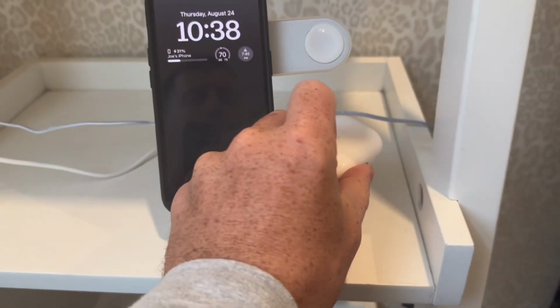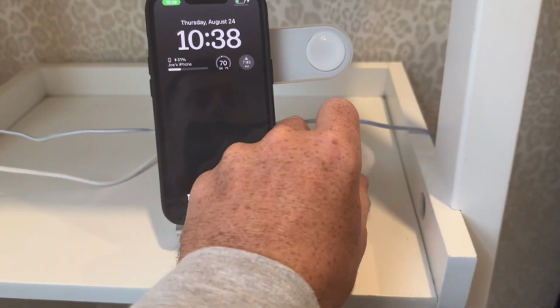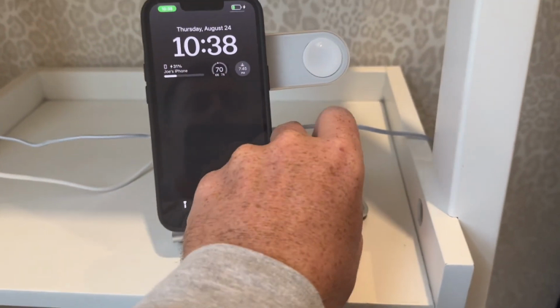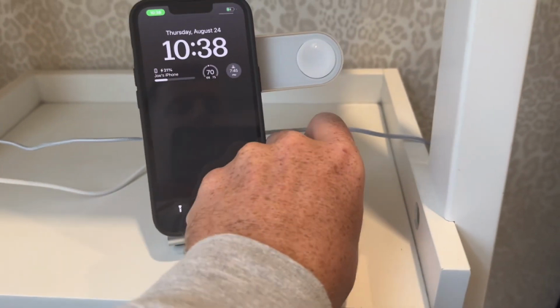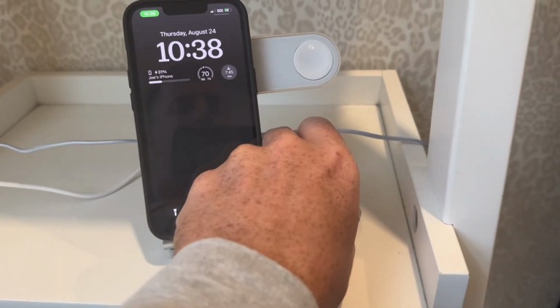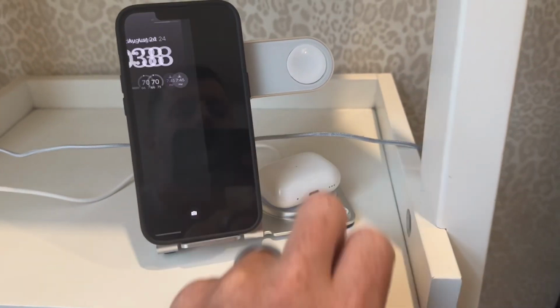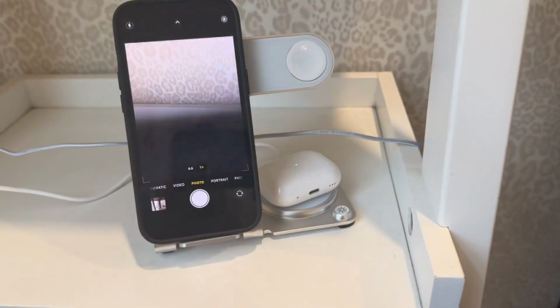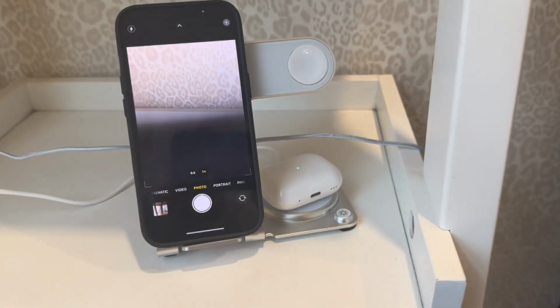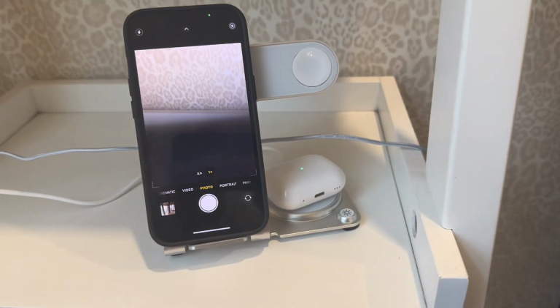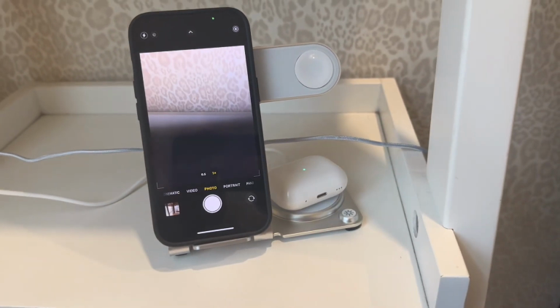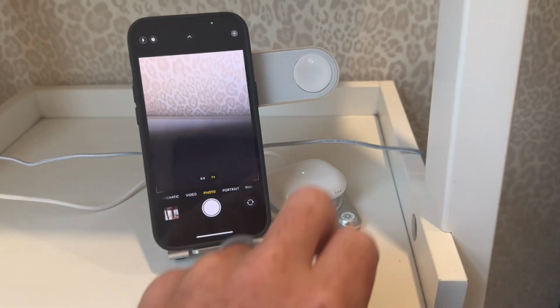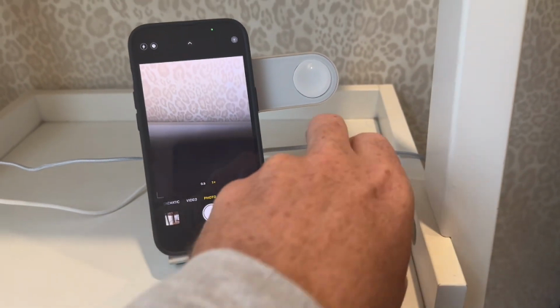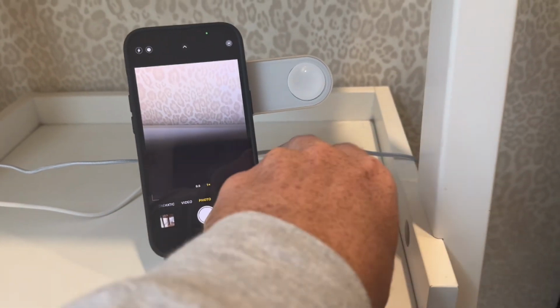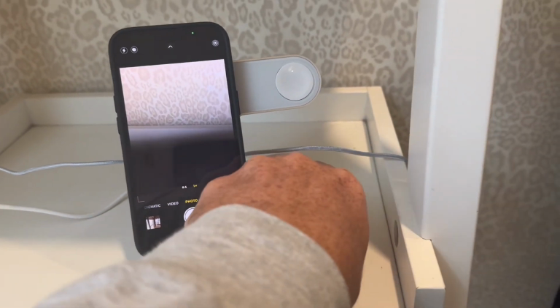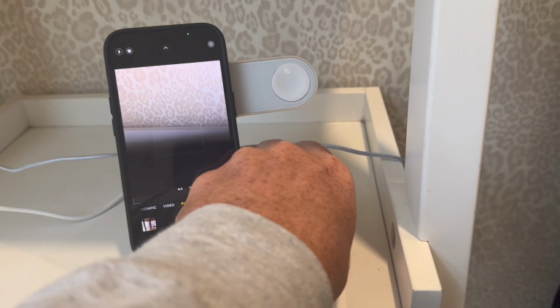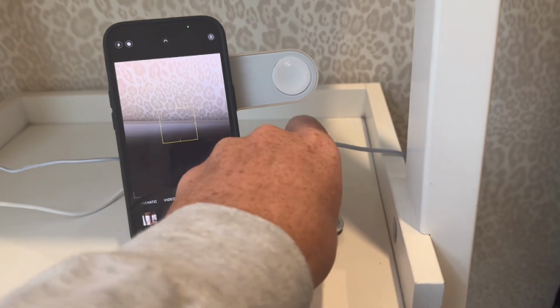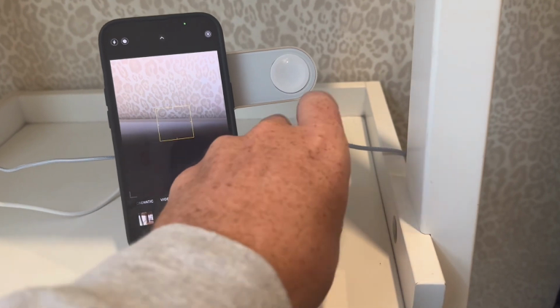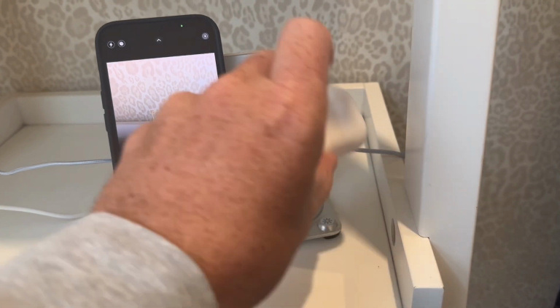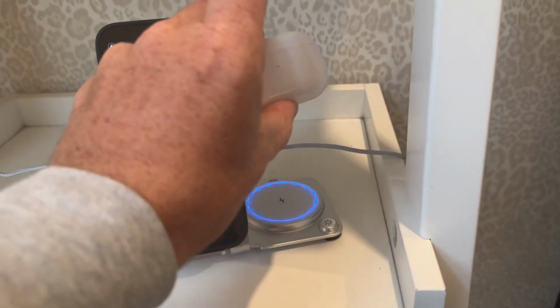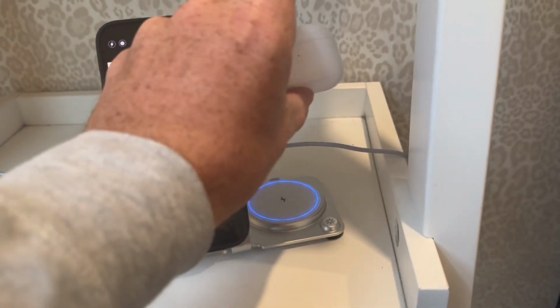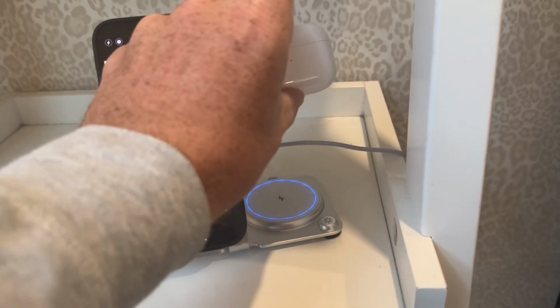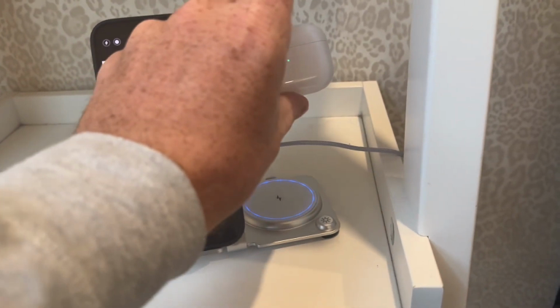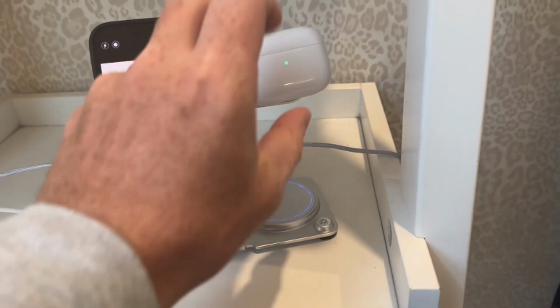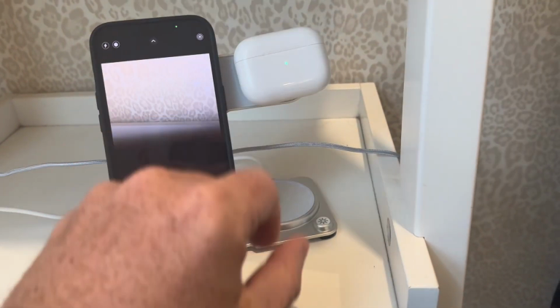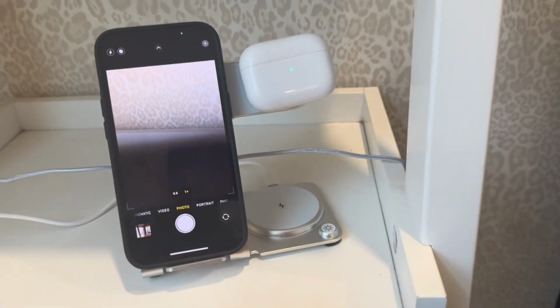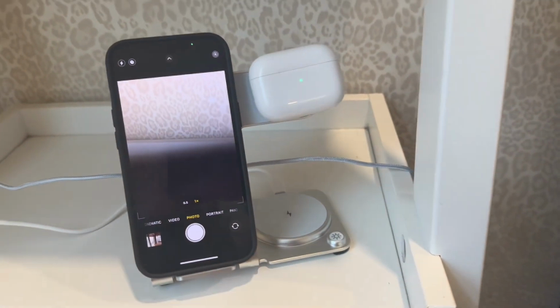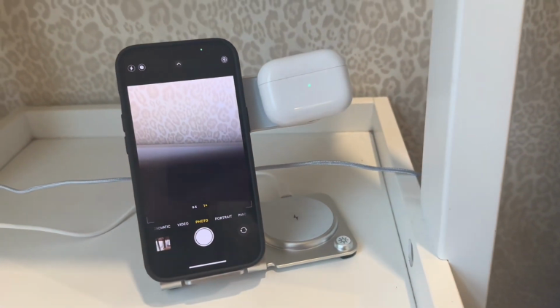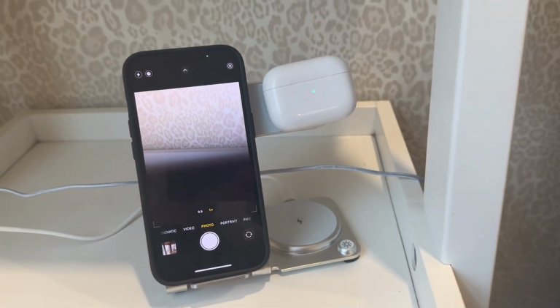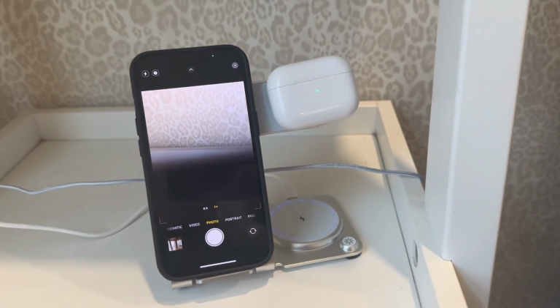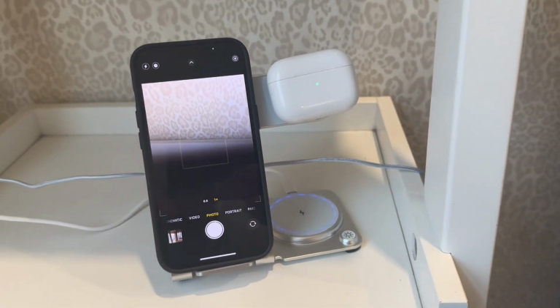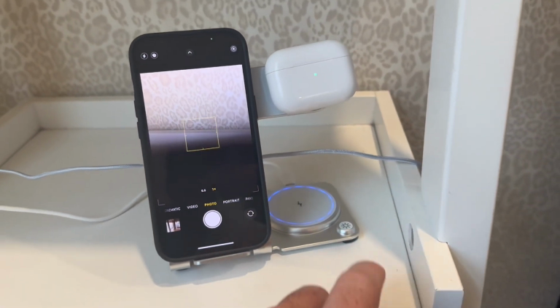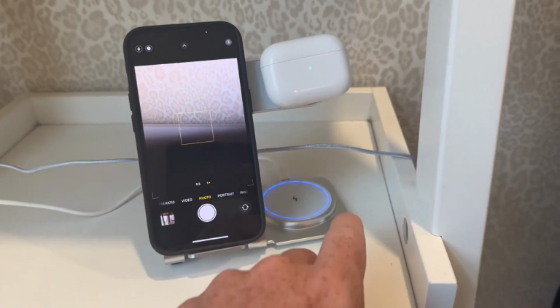AirPods work right there — you can see them click on. You can also put them on the iWatch spot too, with the little magnet there.